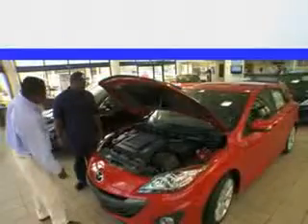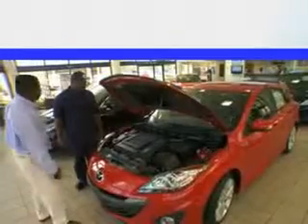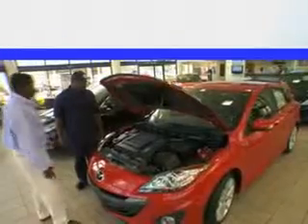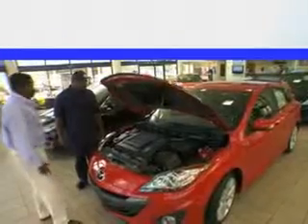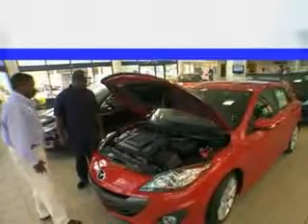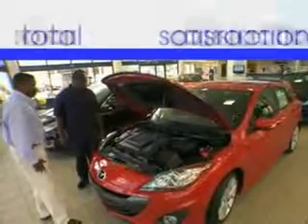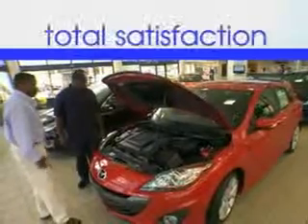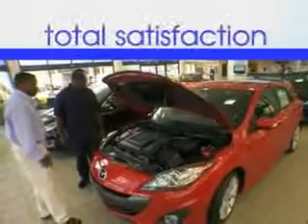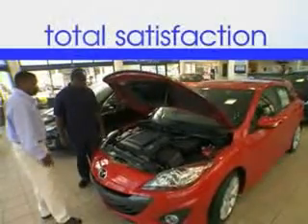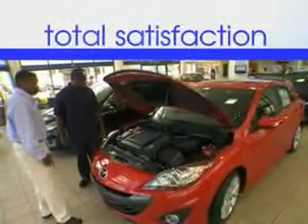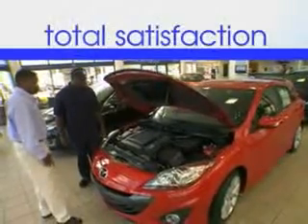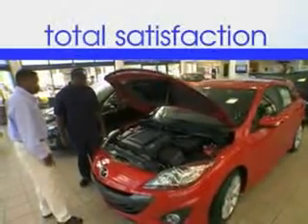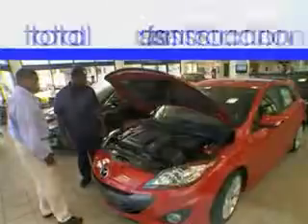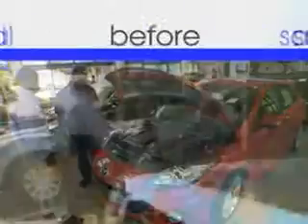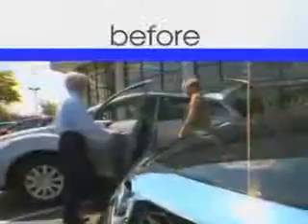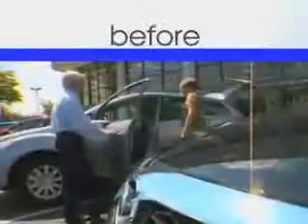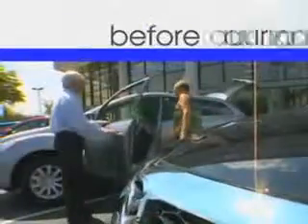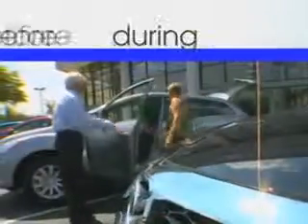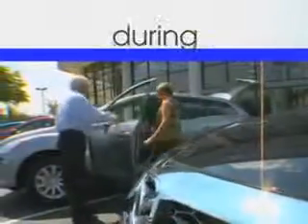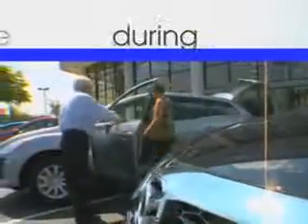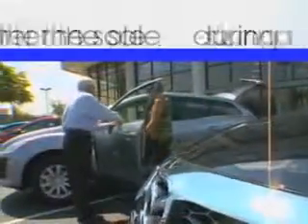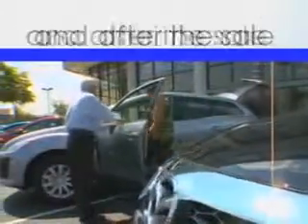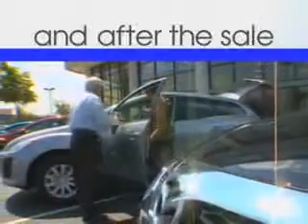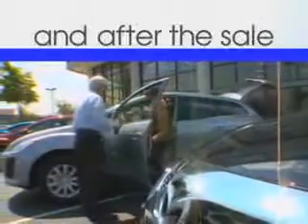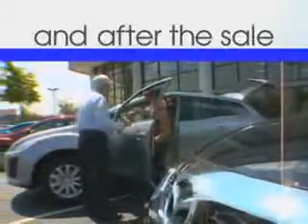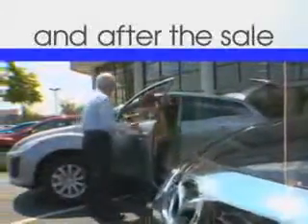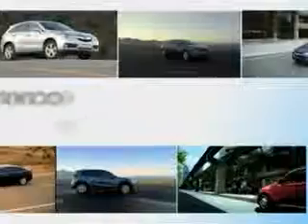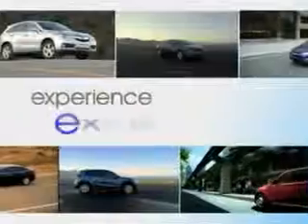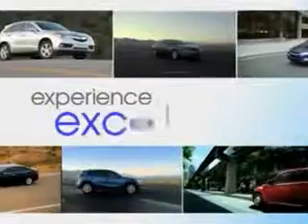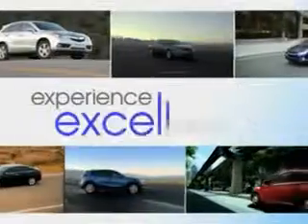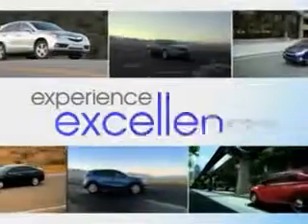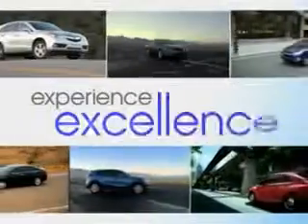When it comes to car buying, there is a difference. Experience excellence at any Jenkins dealership.